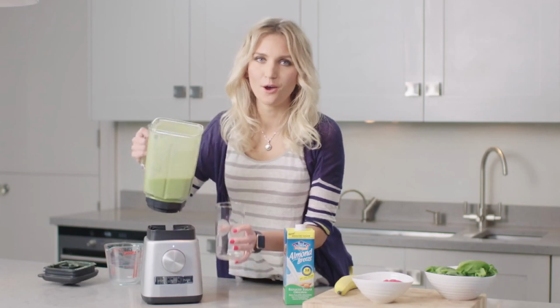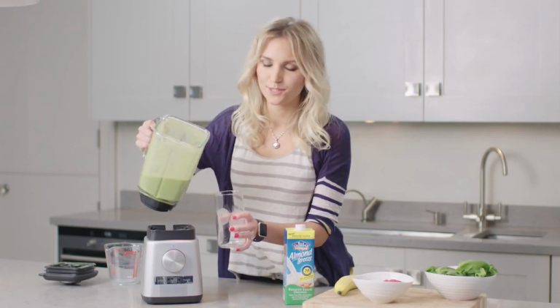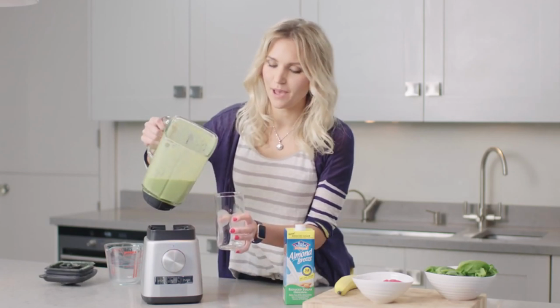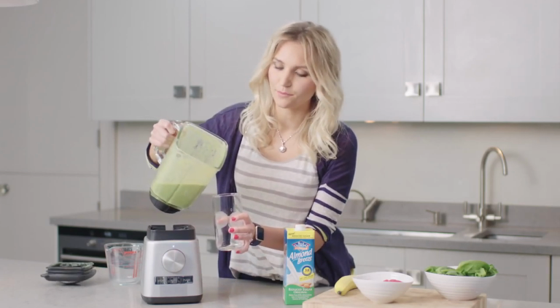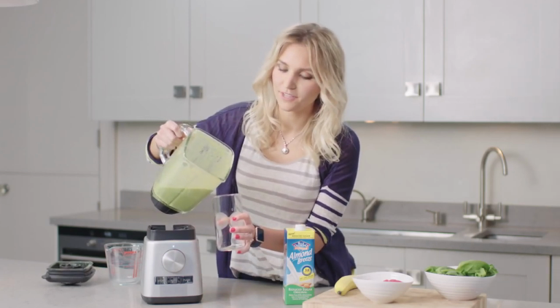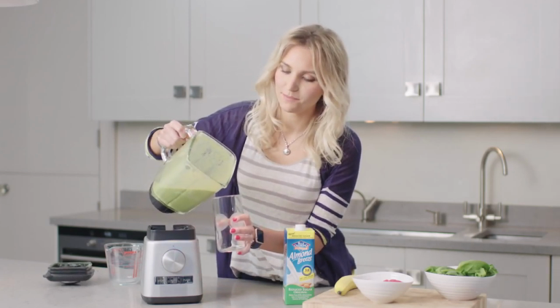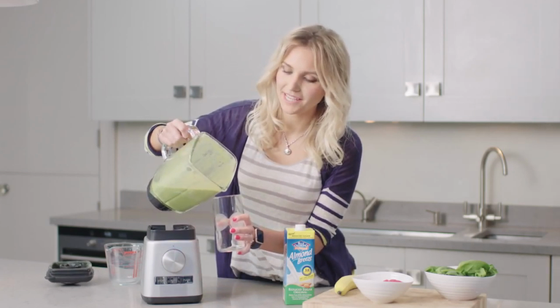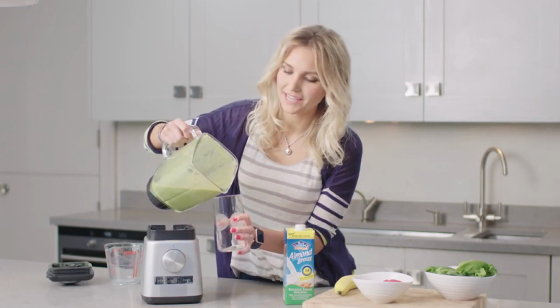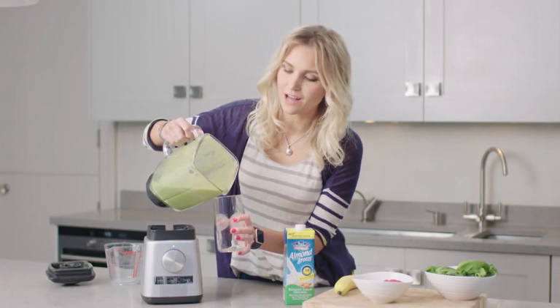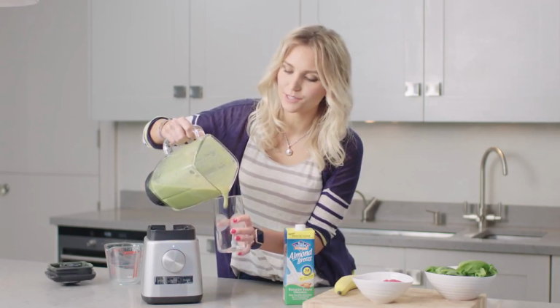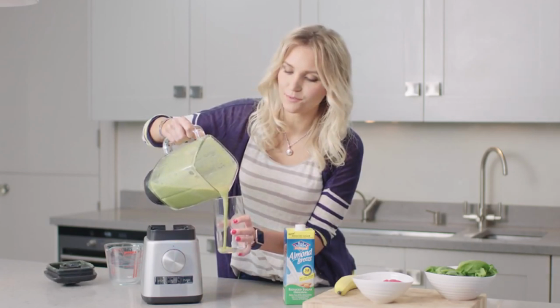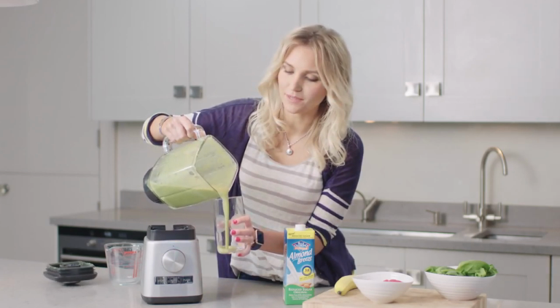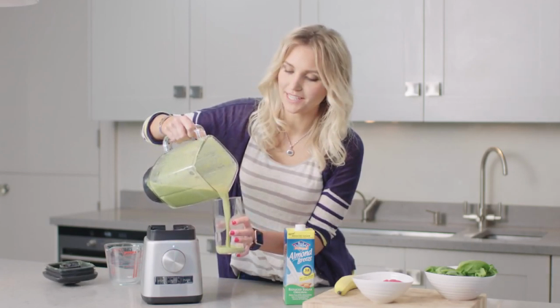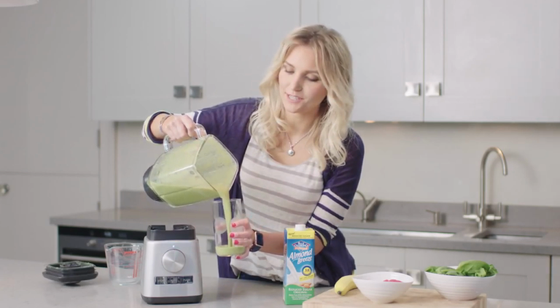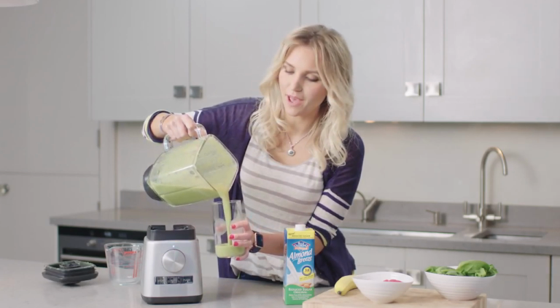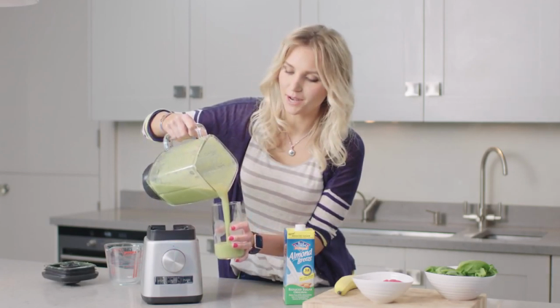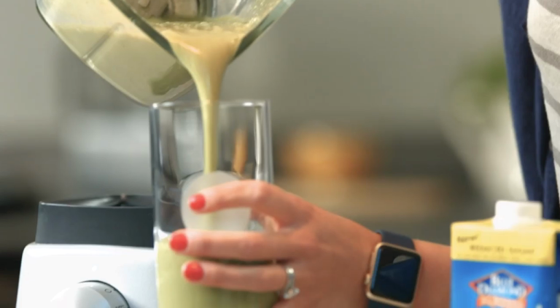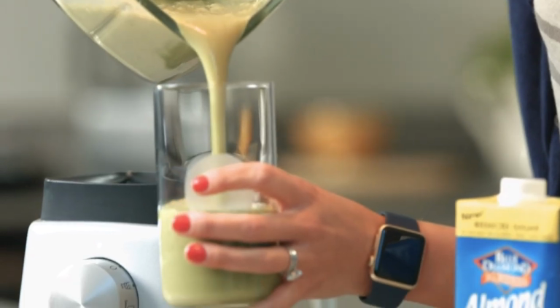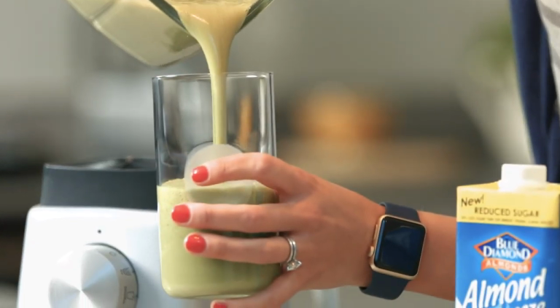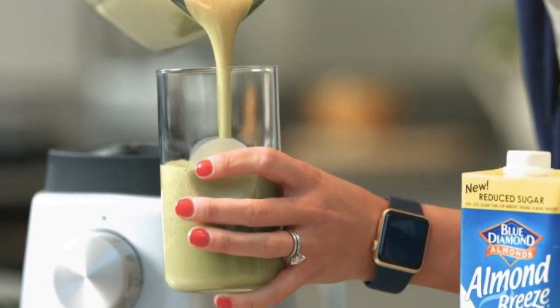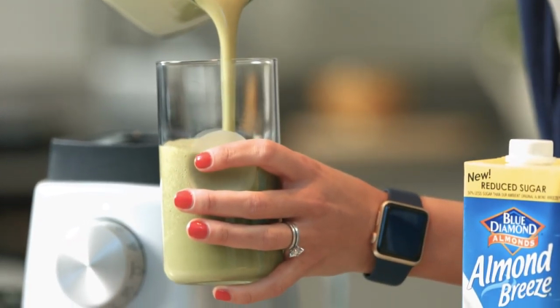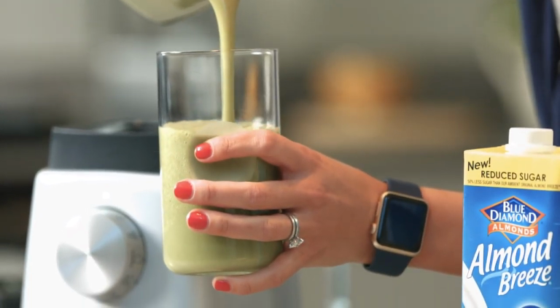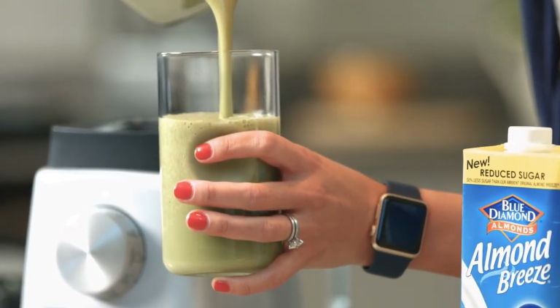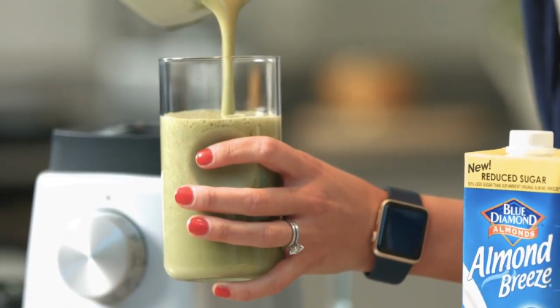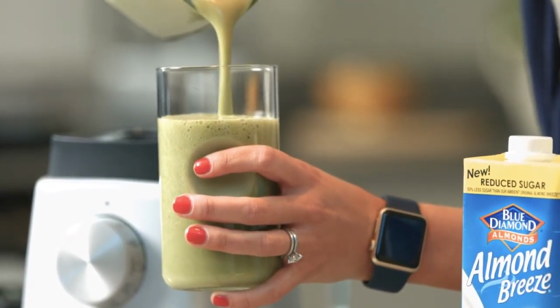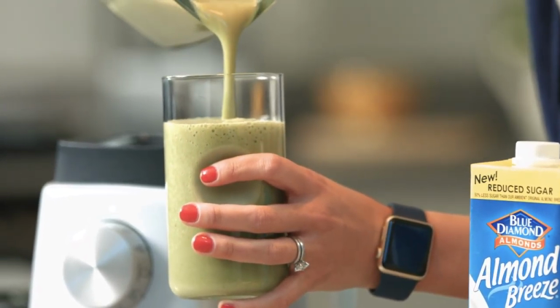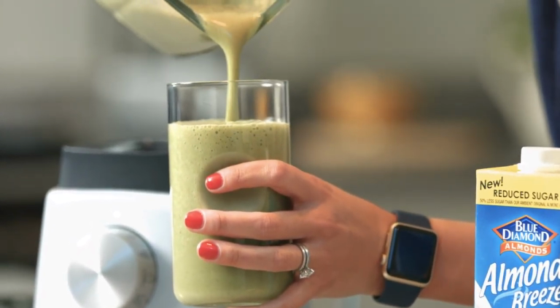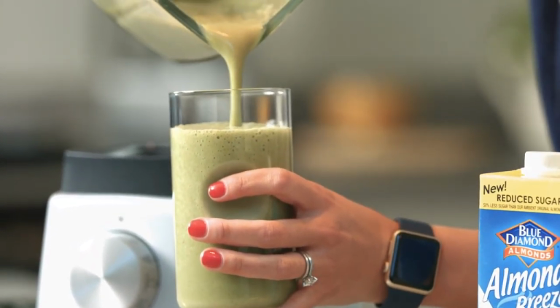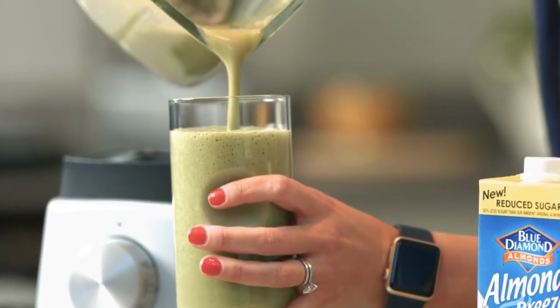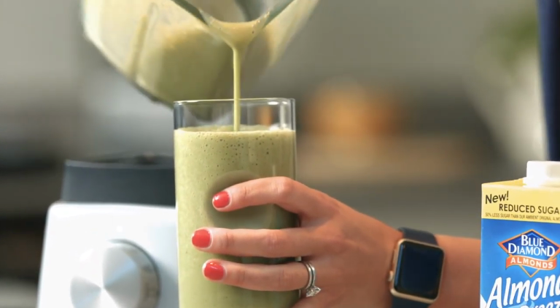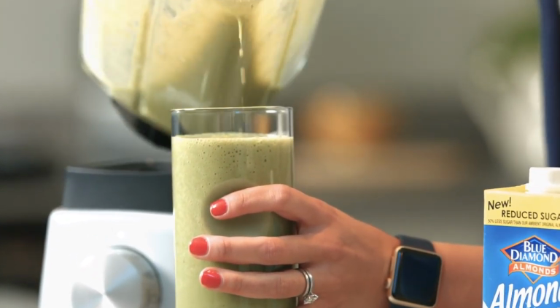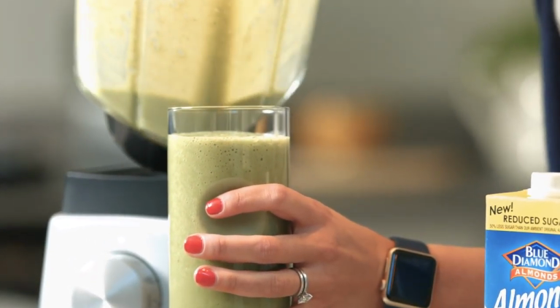Almonds are packed with vitamin E, calcium, magnesium, and potassium, so this is going to wake me up perfectly.